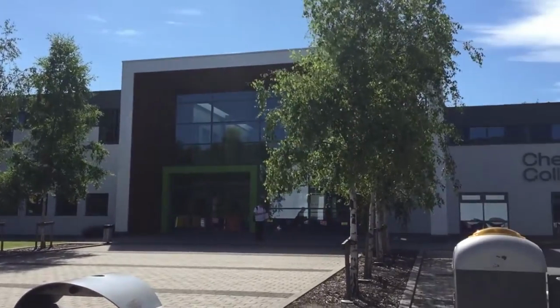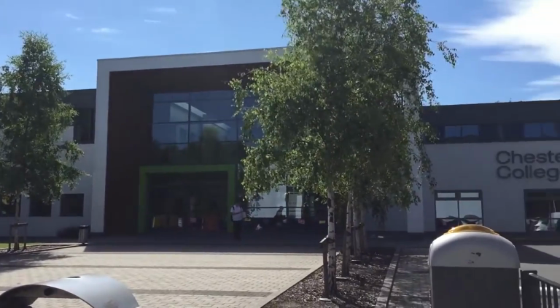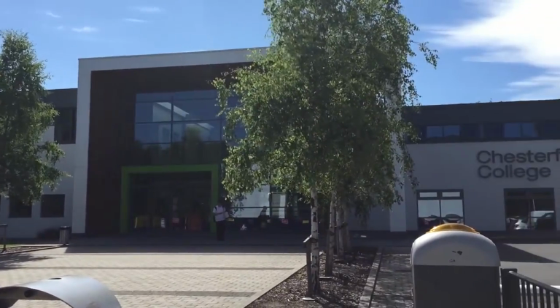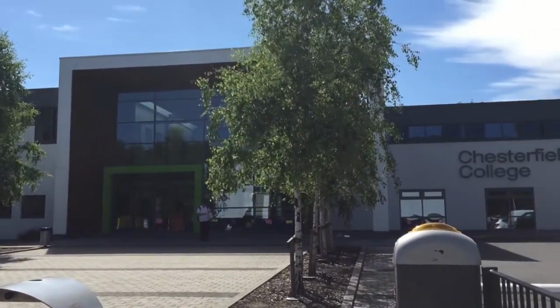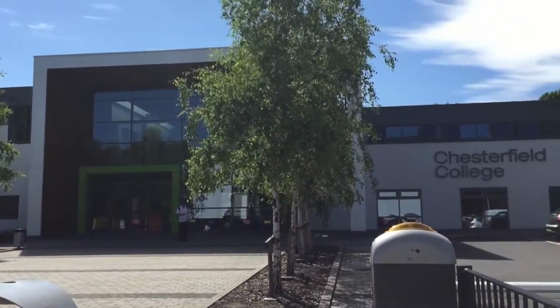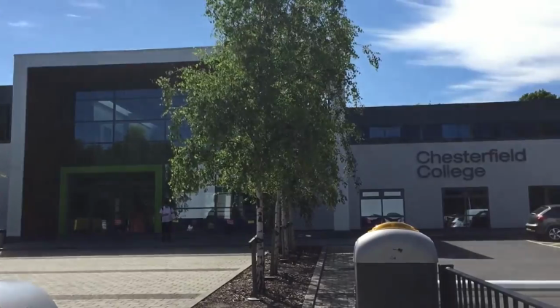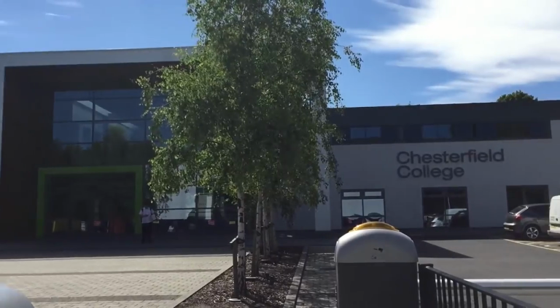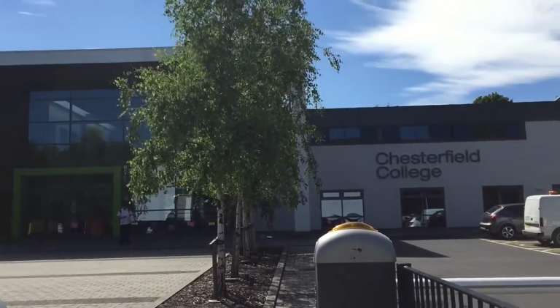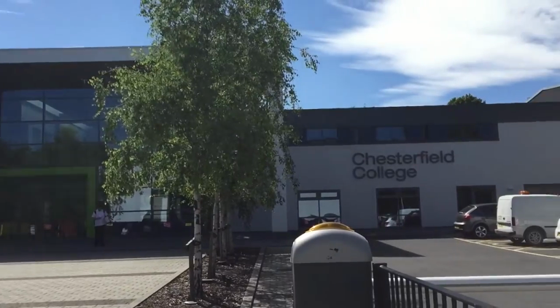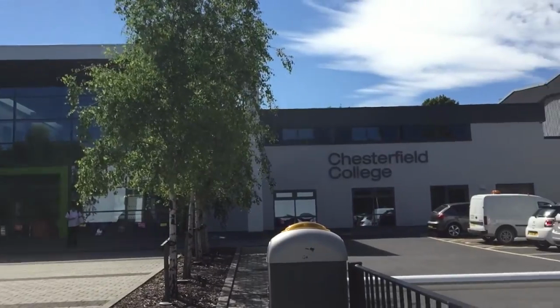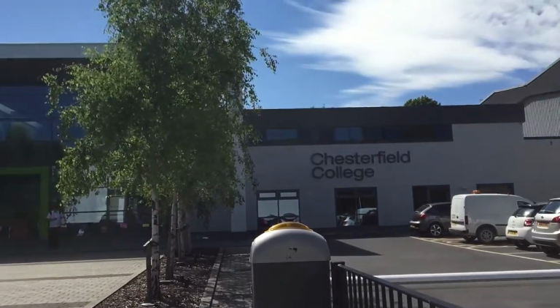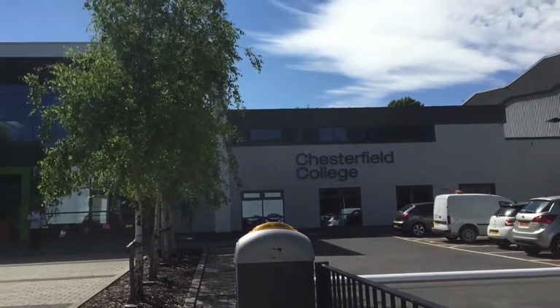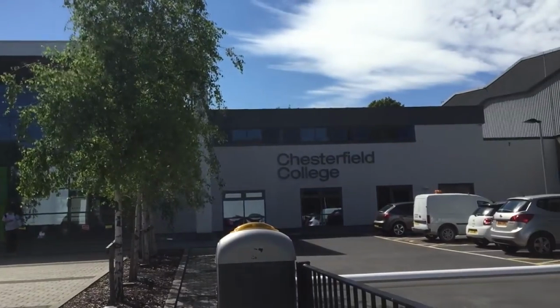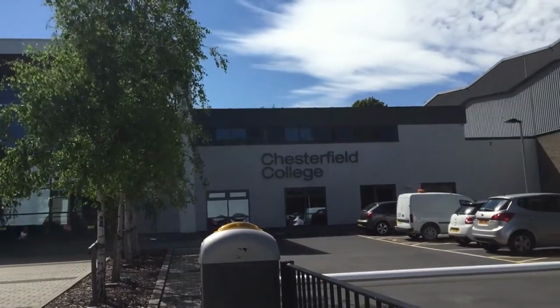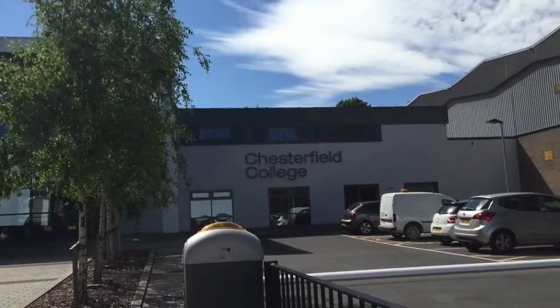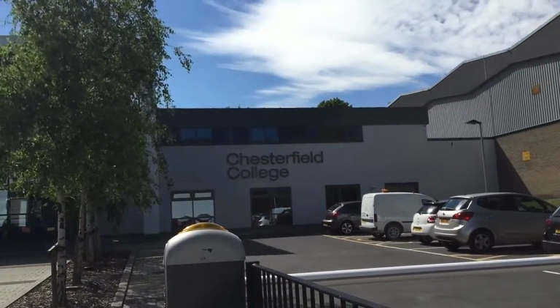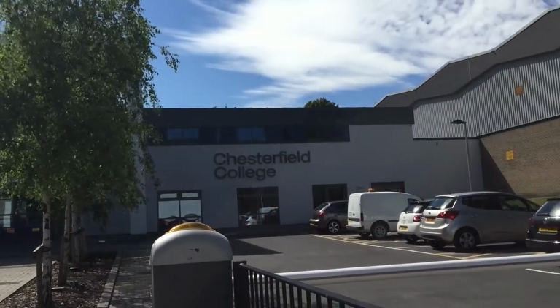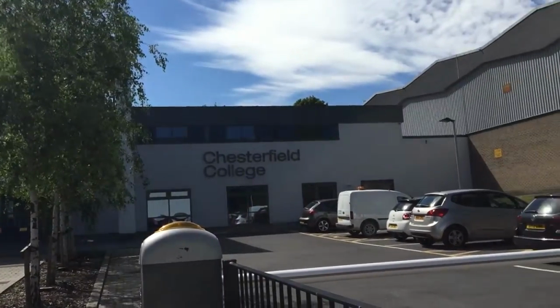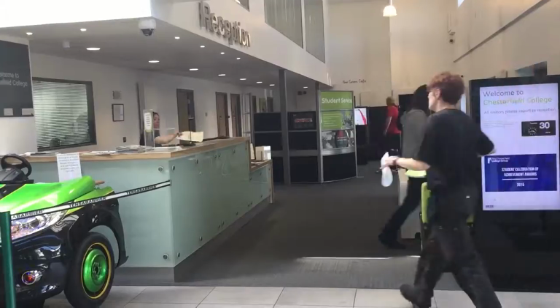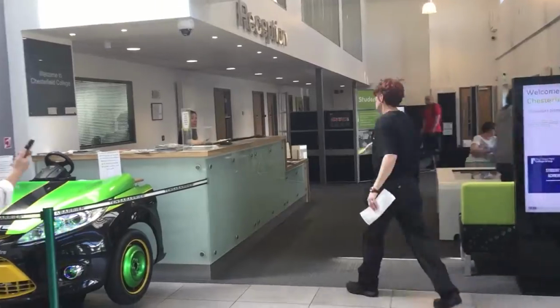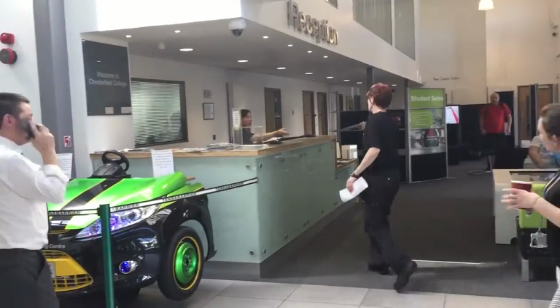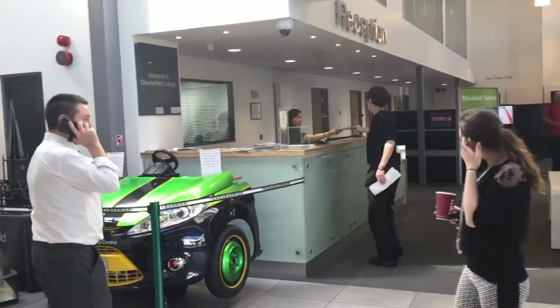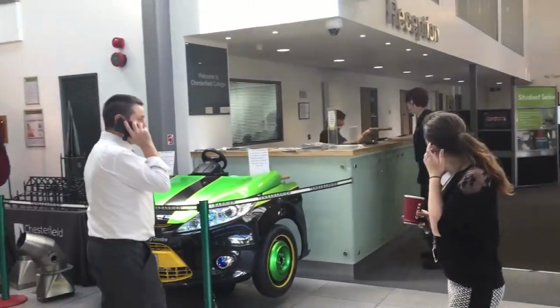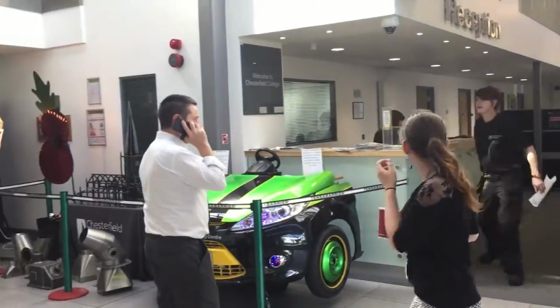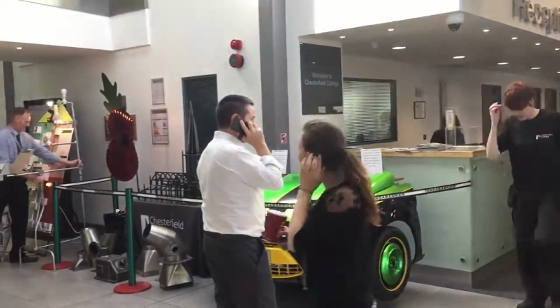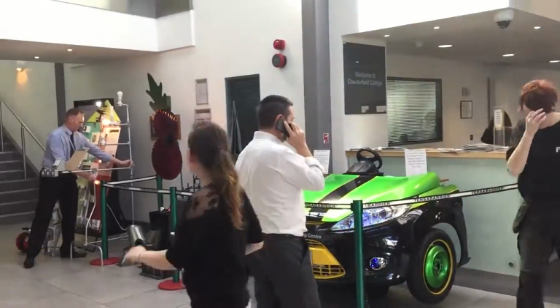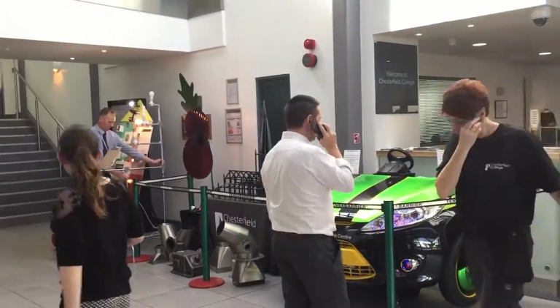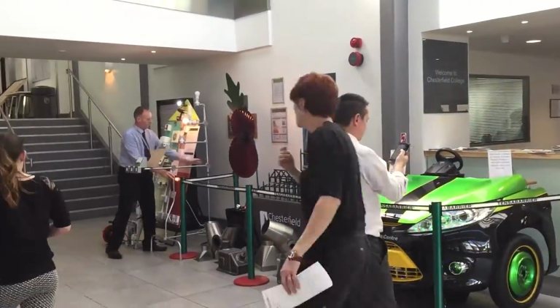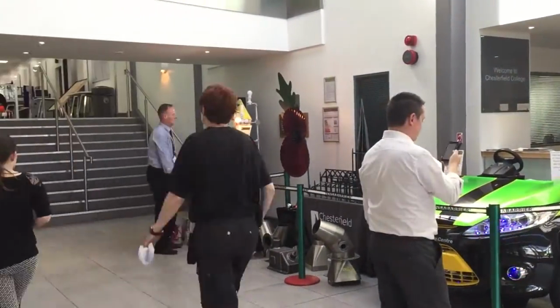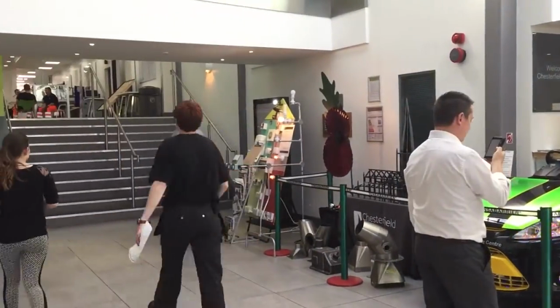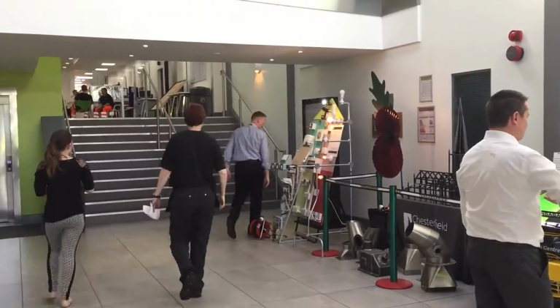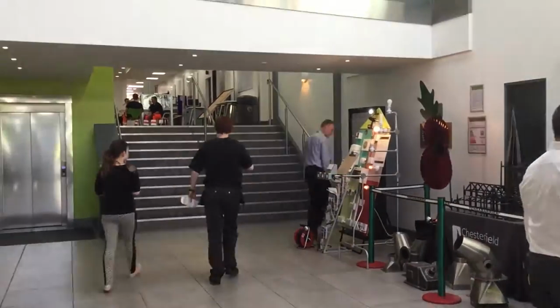Welcome to Chesterfield College. Whatever your learning style, we have the resources to help you succeed.